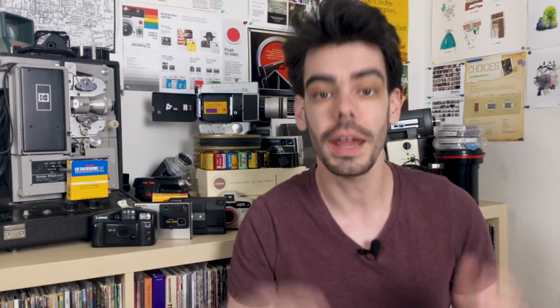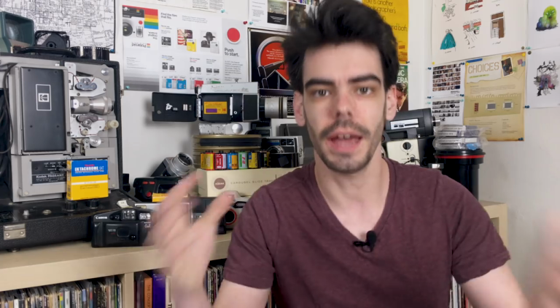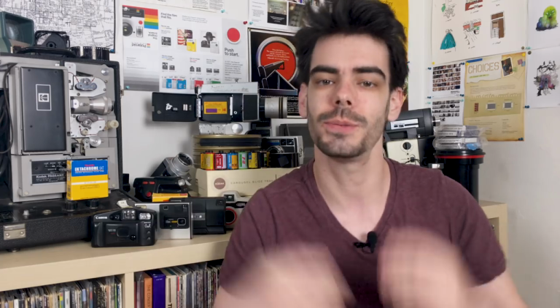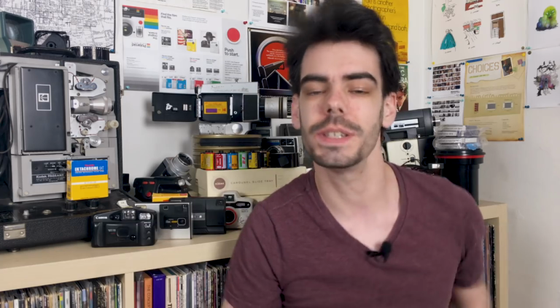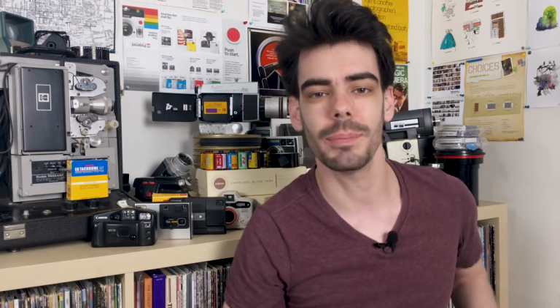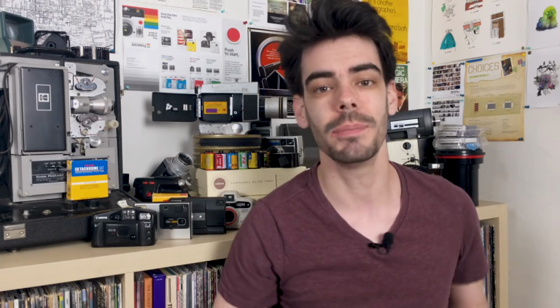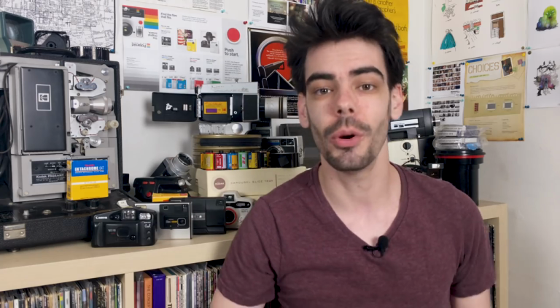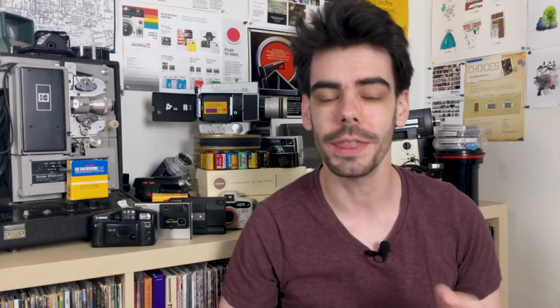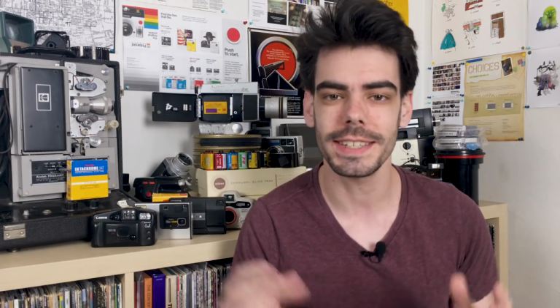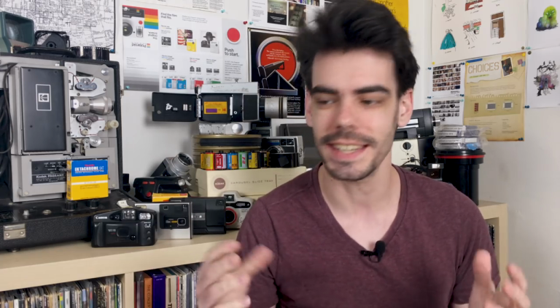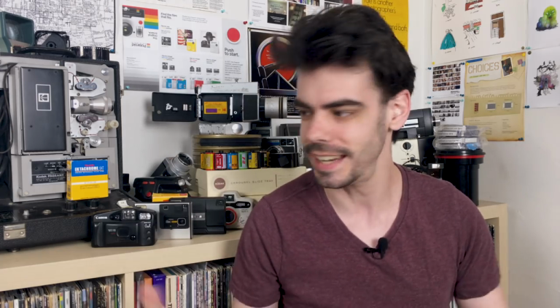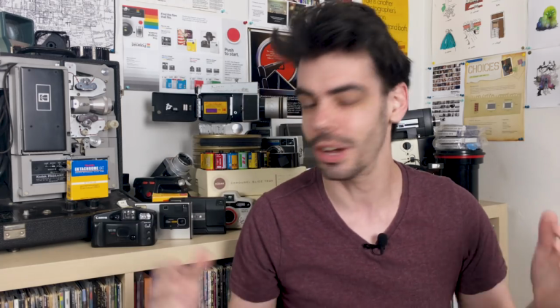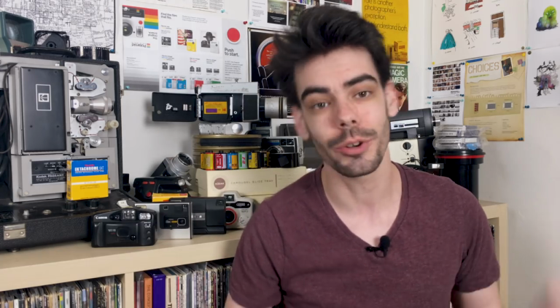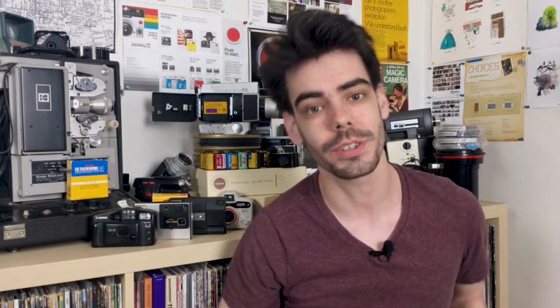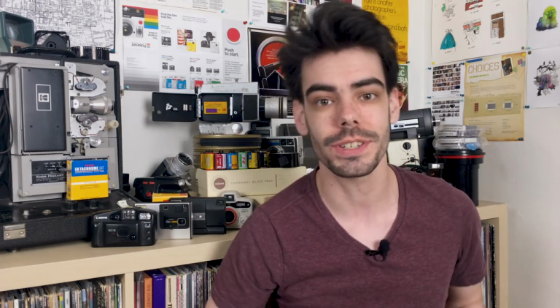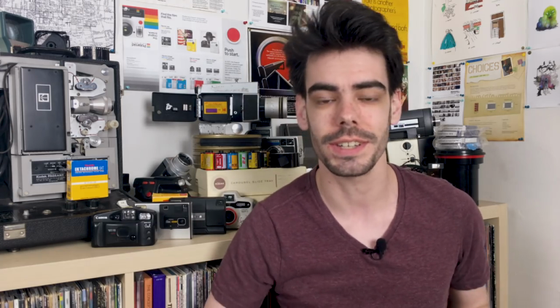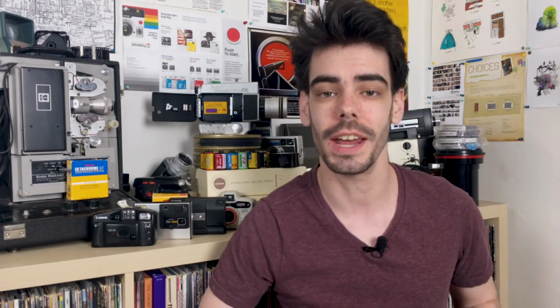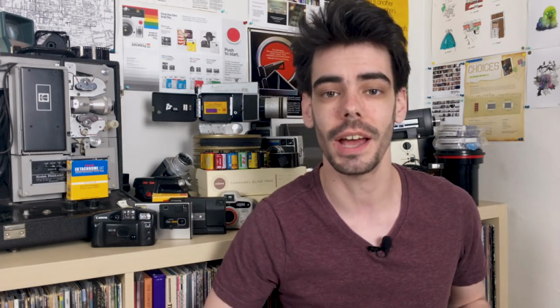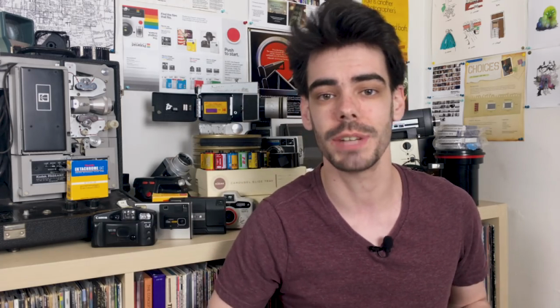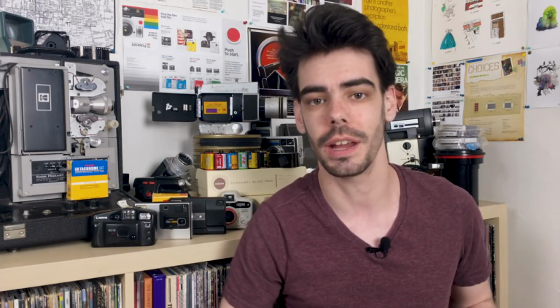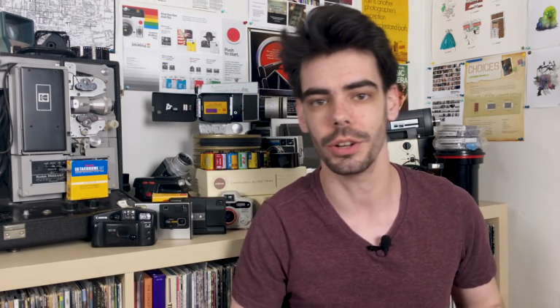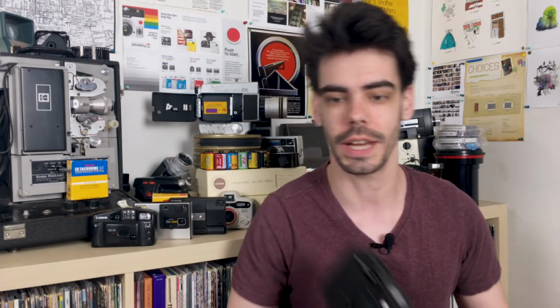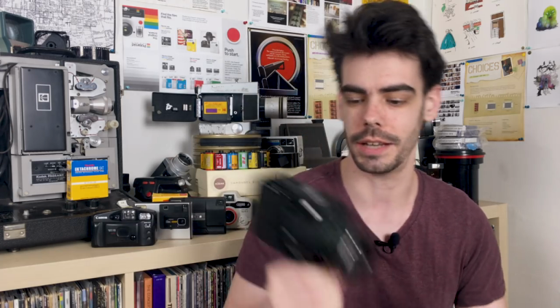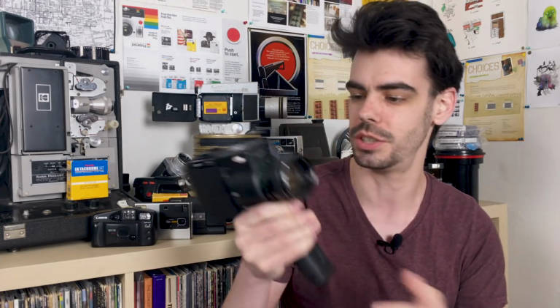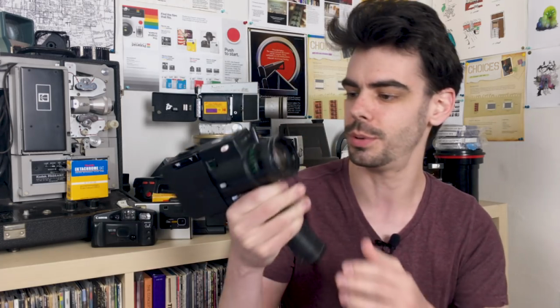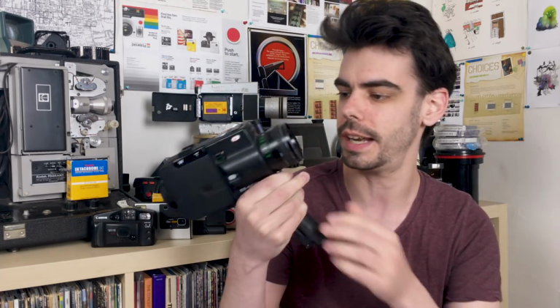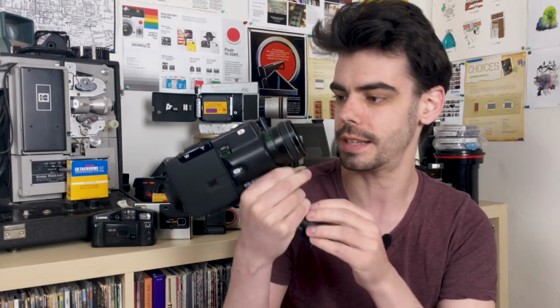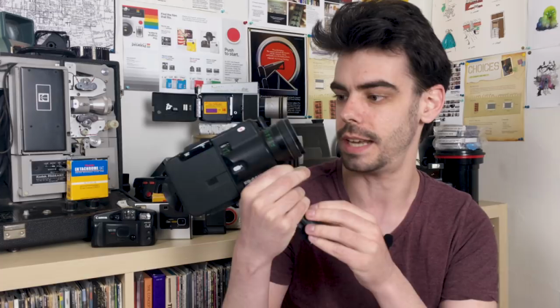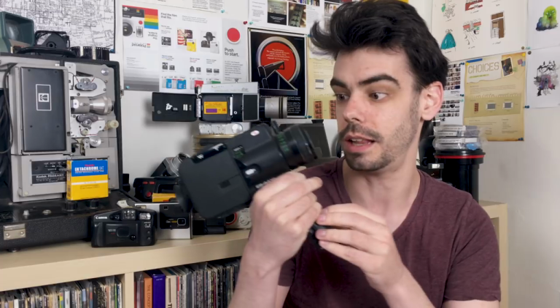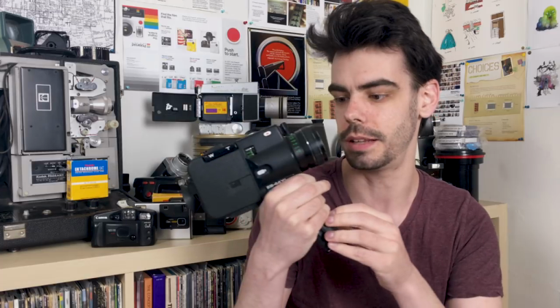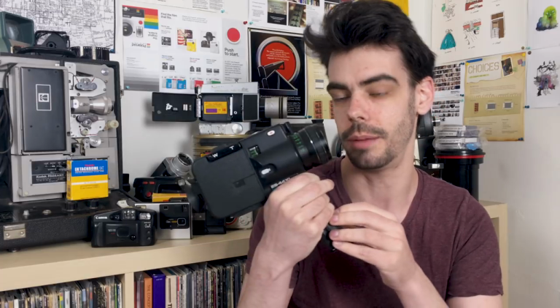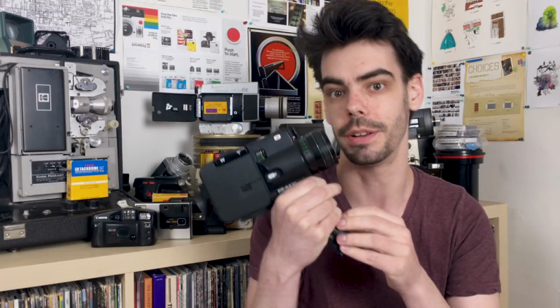Hey guys, what's up — I'm Noah, this is Analog Resurgence, and today I'm taking a look at Super 8 XL cameras.